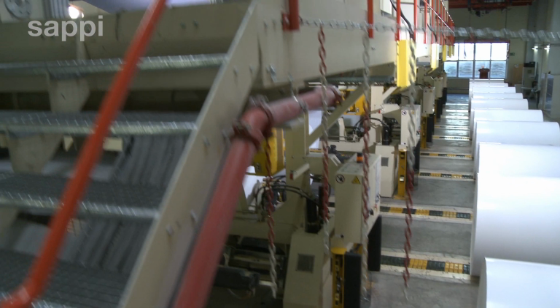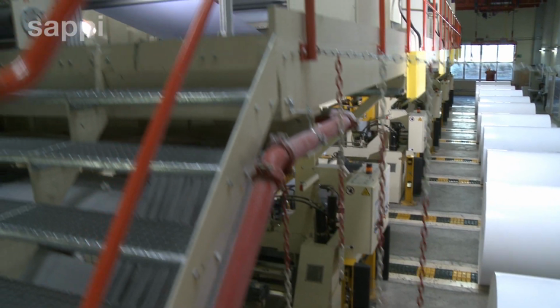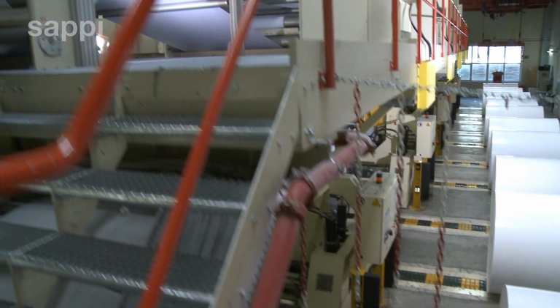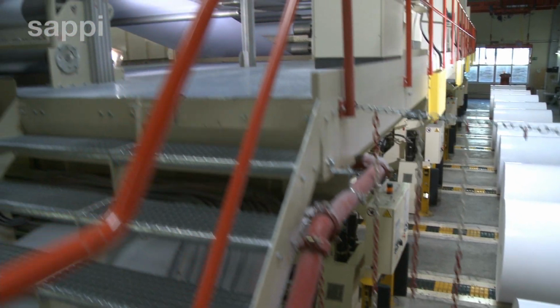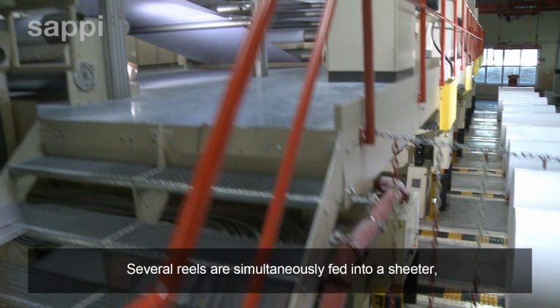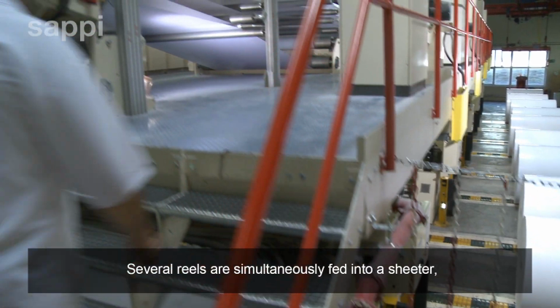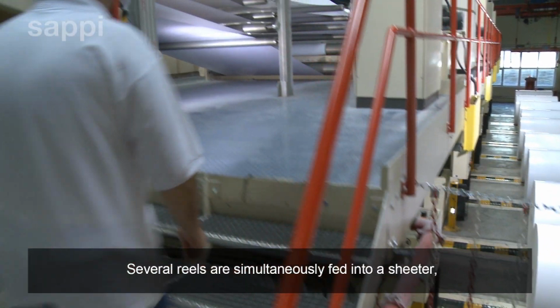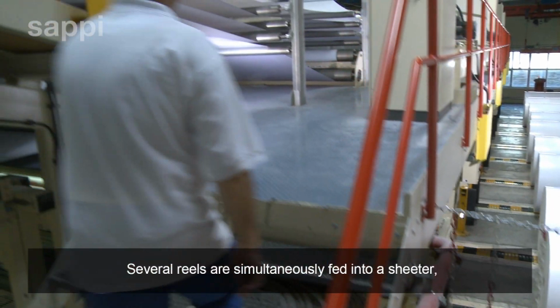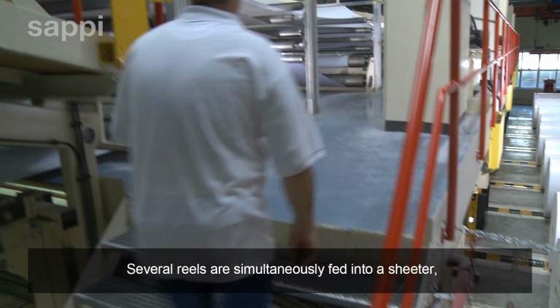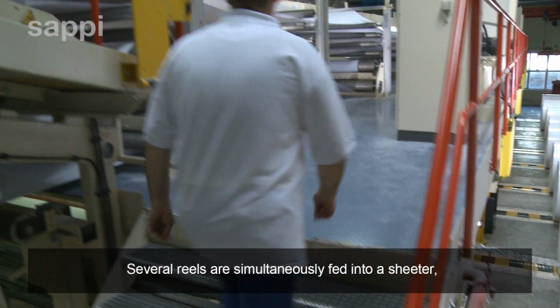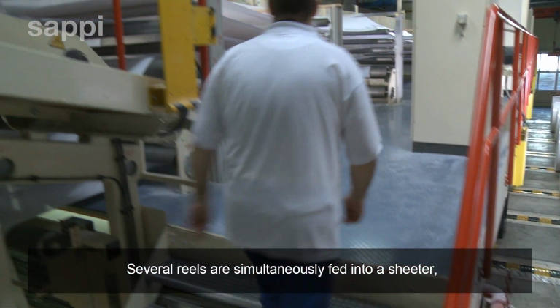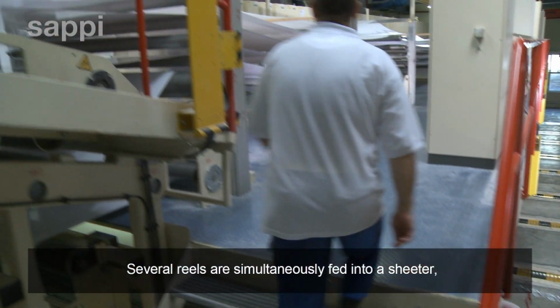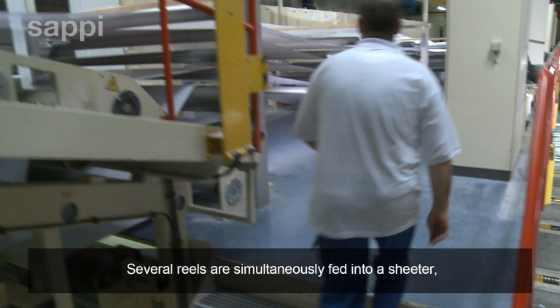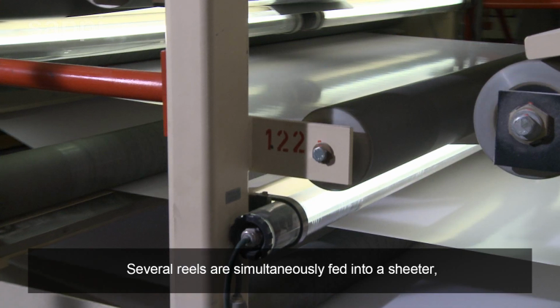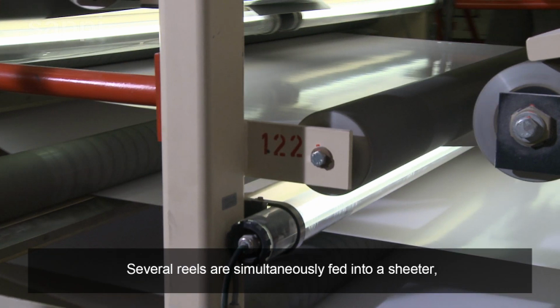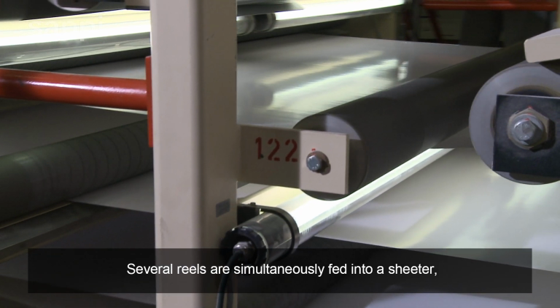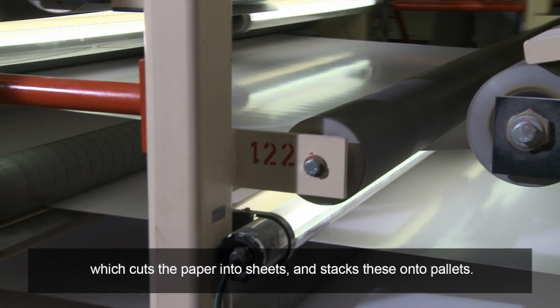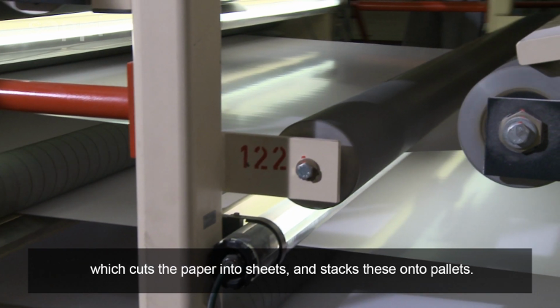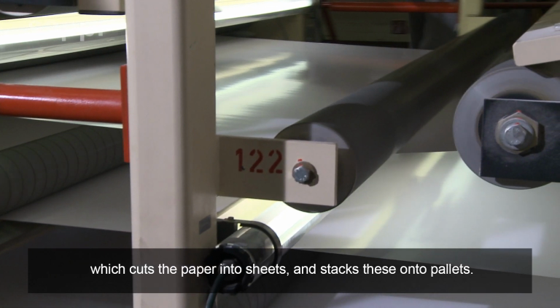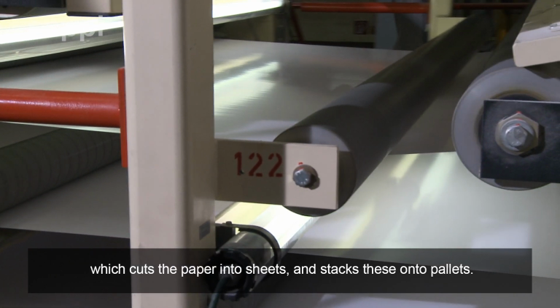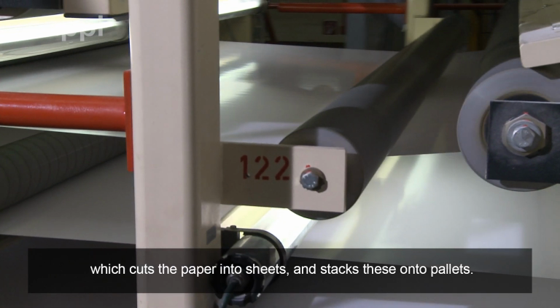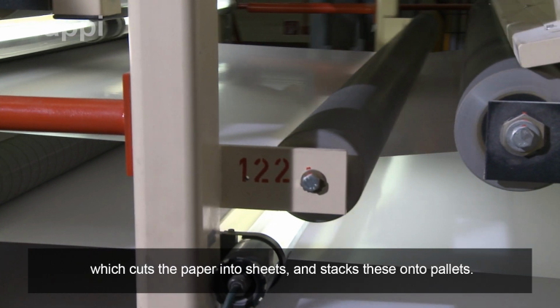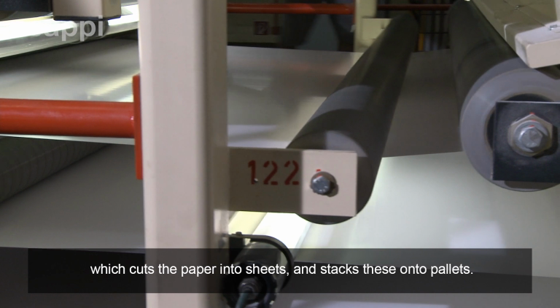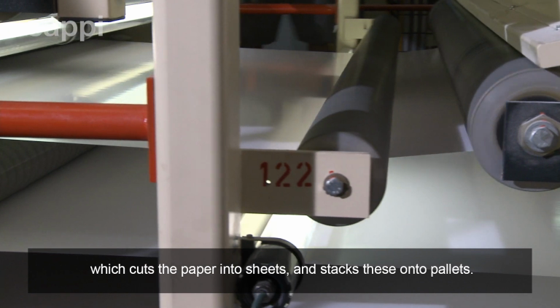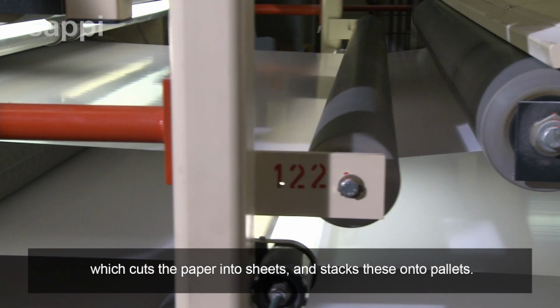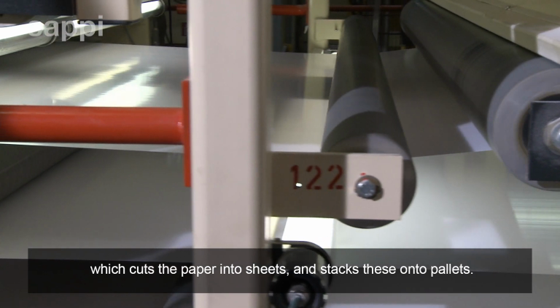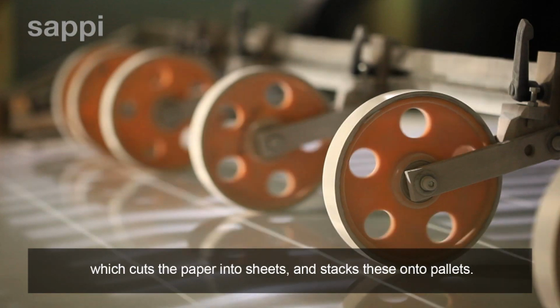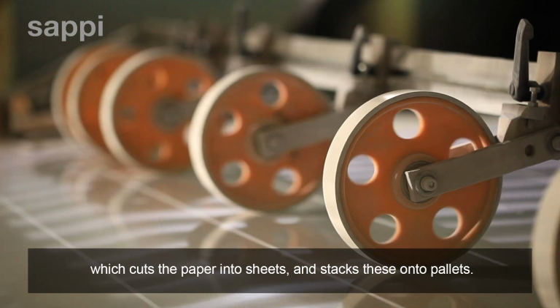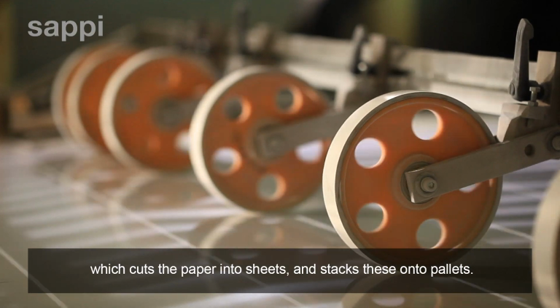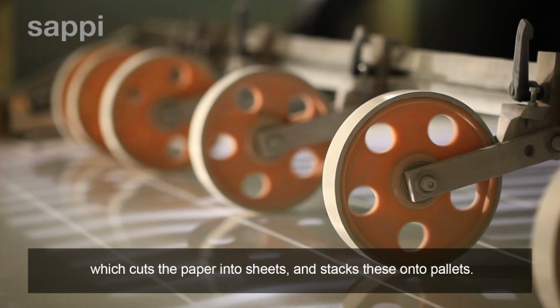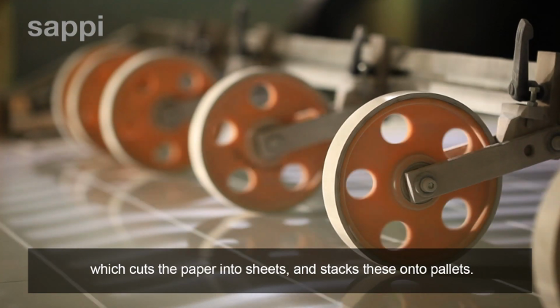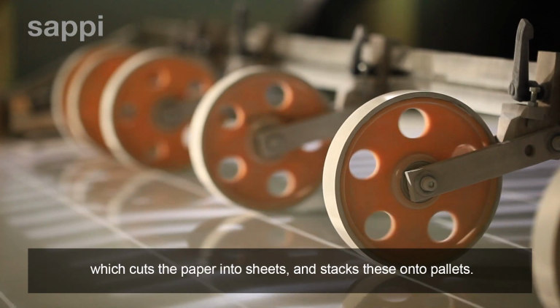Several reels are simultaneously fed into a sheeter, which cuts the paper into sheets and stacks these onto pallets.